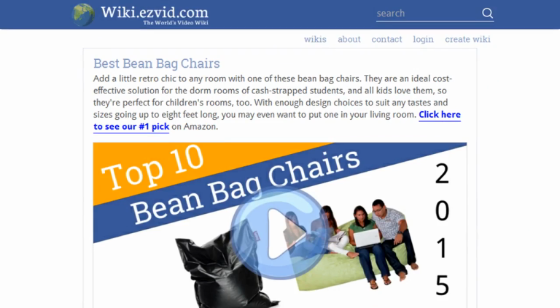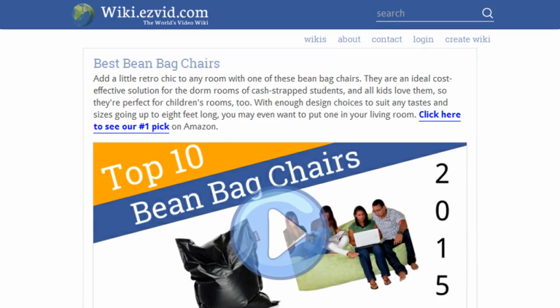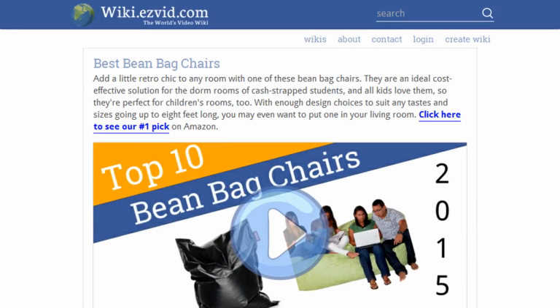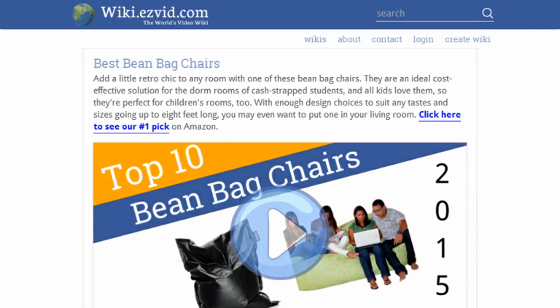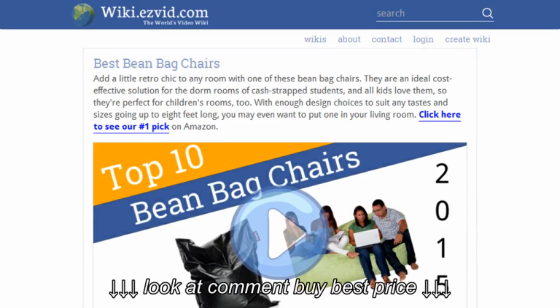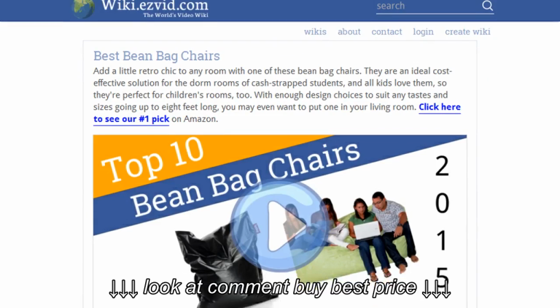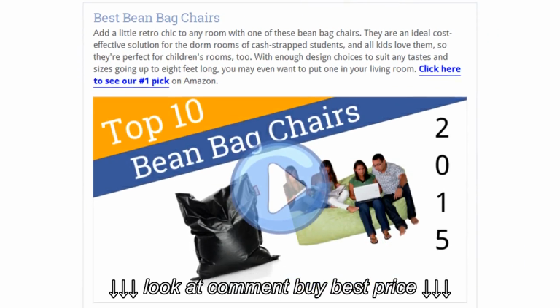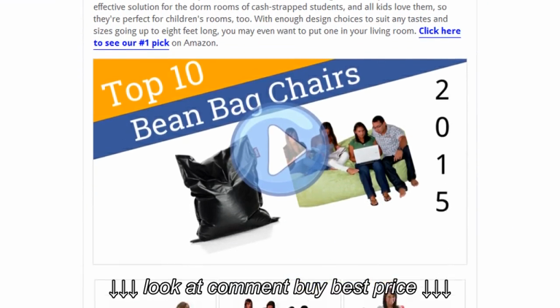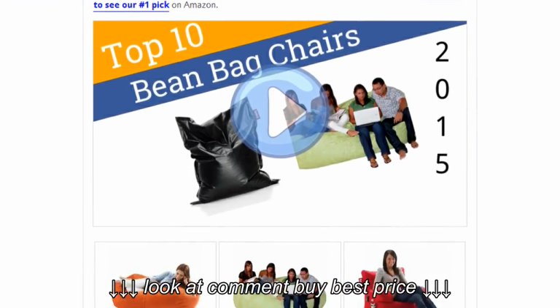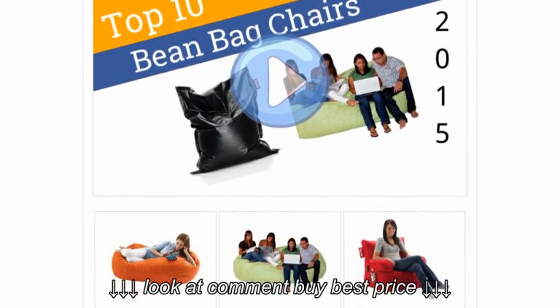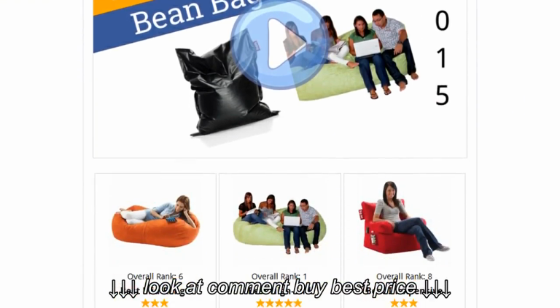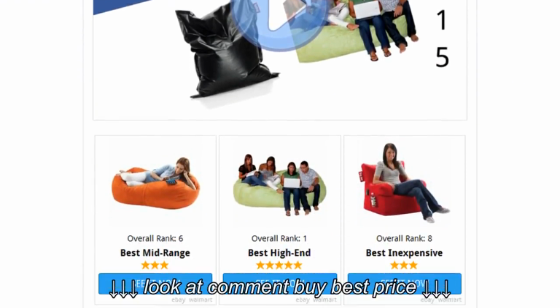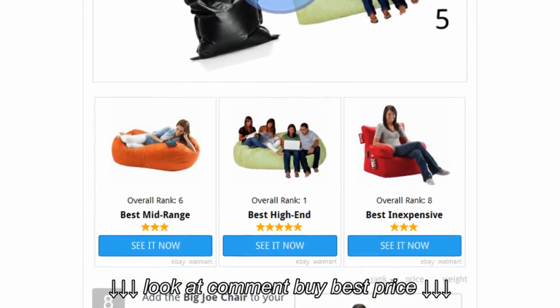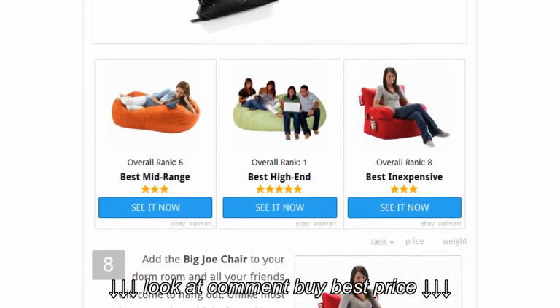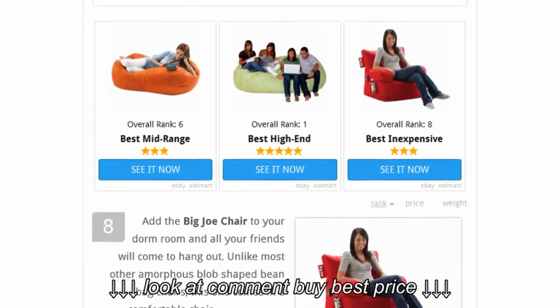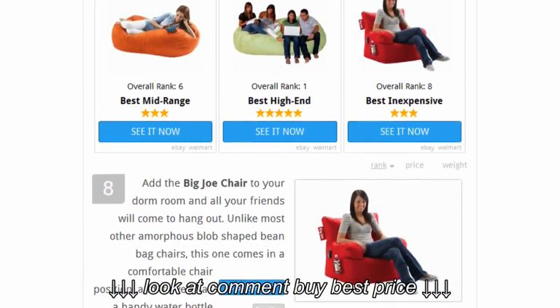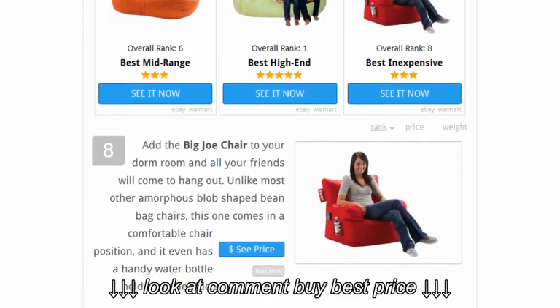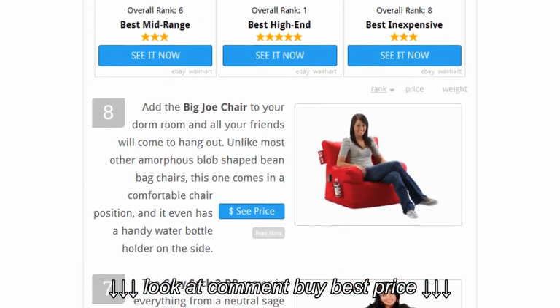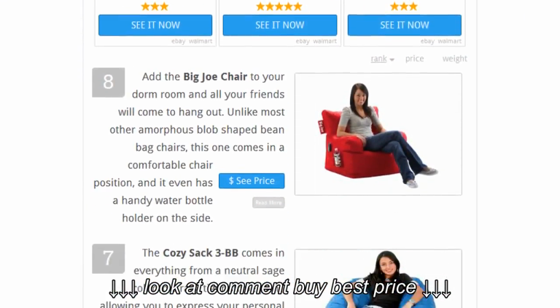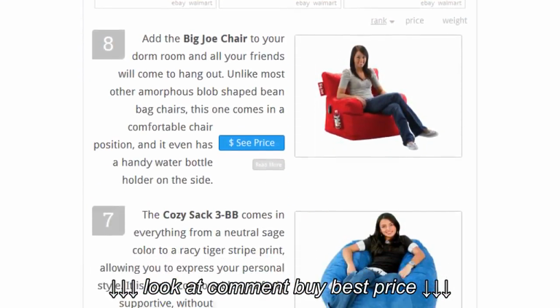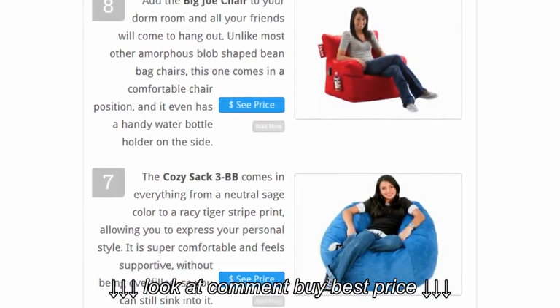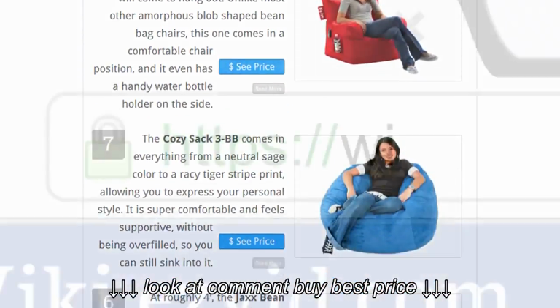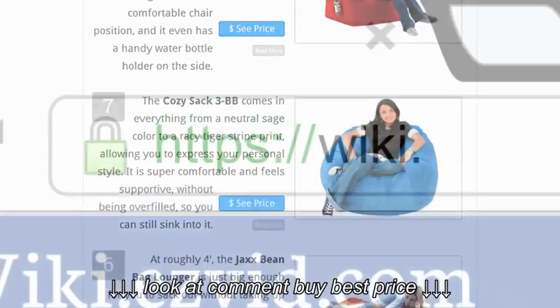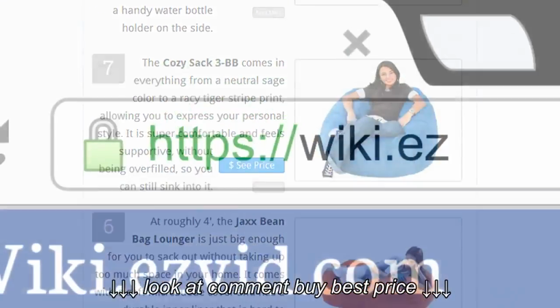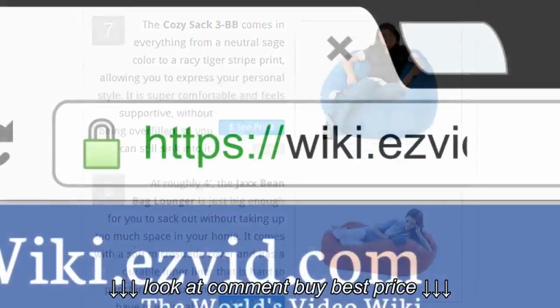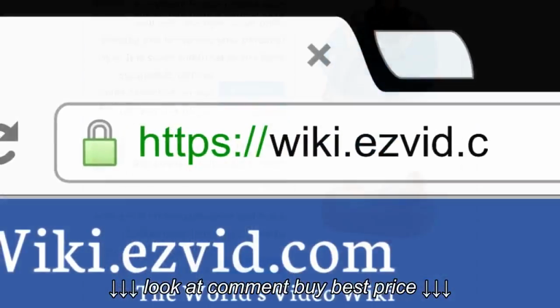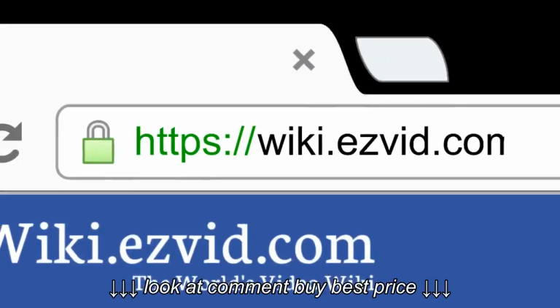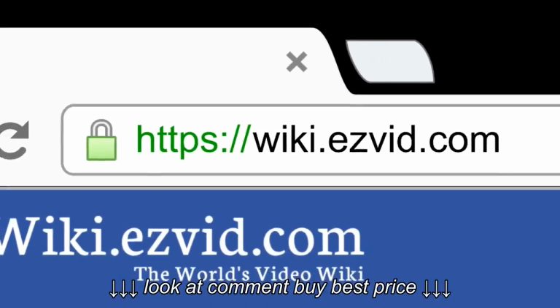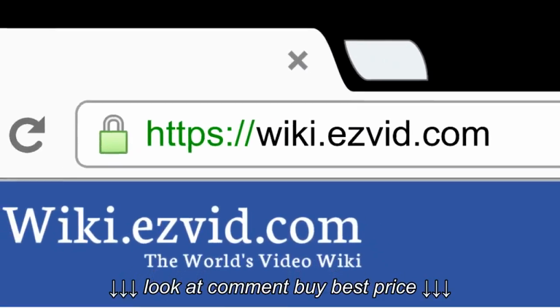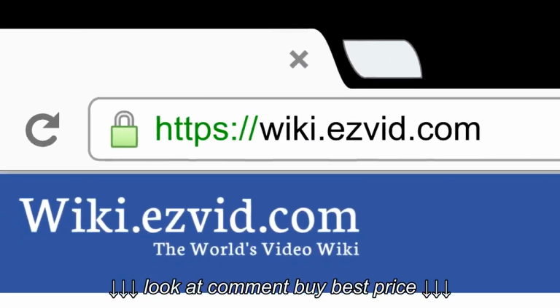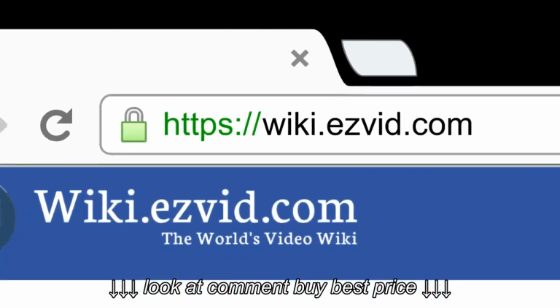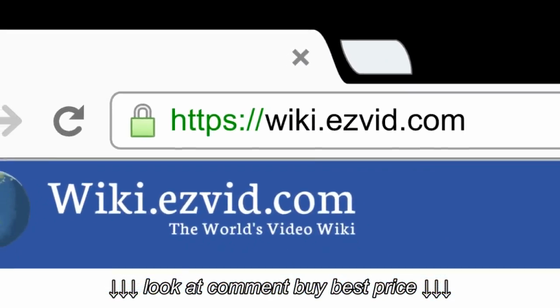To see all this stuff, go to wiki.easyvid.com and search for beanbag chairs, or click beneath this video.